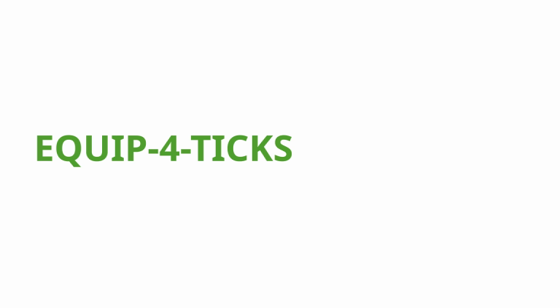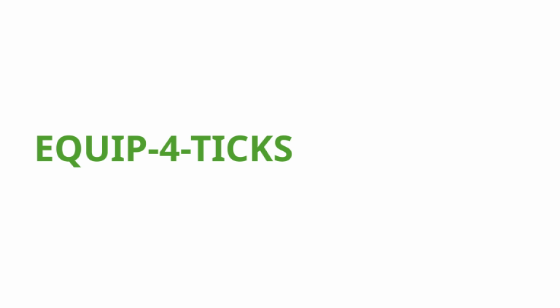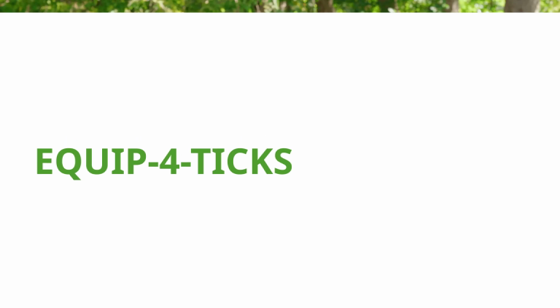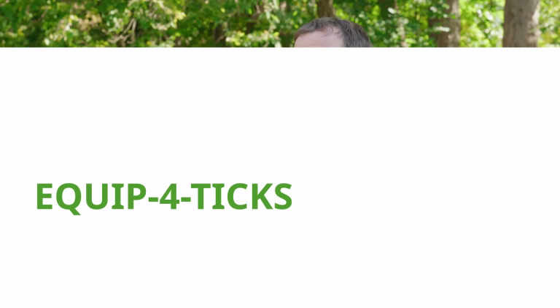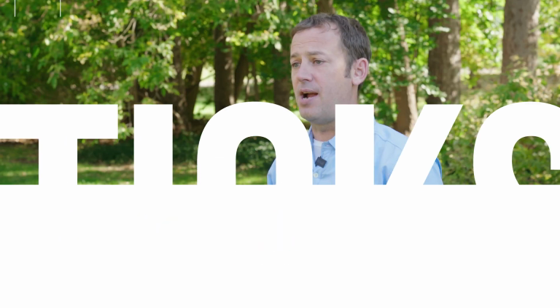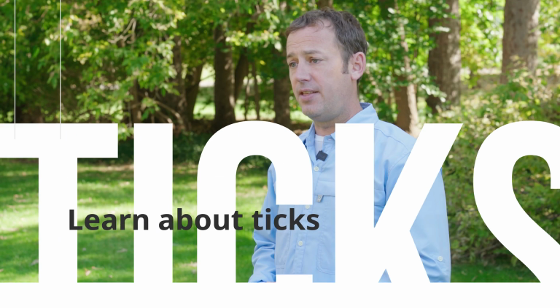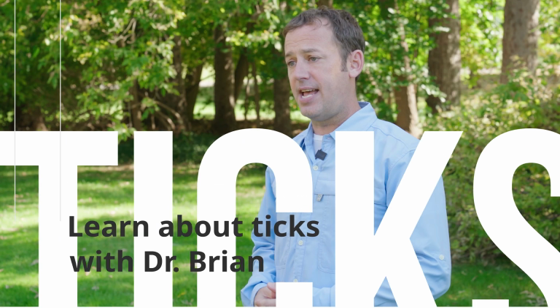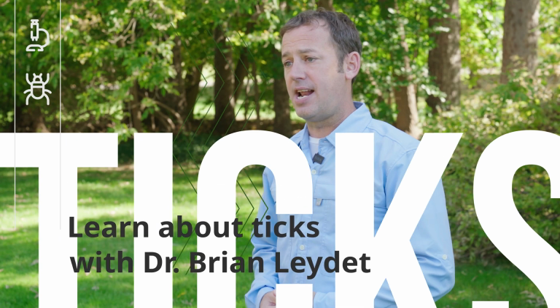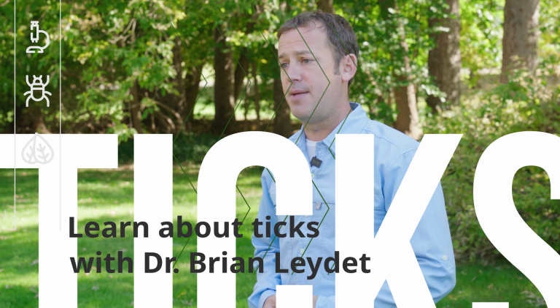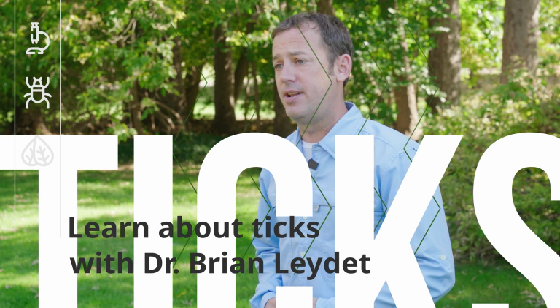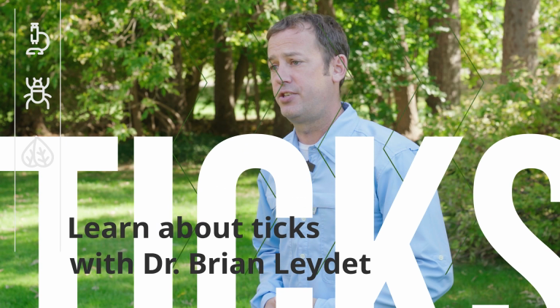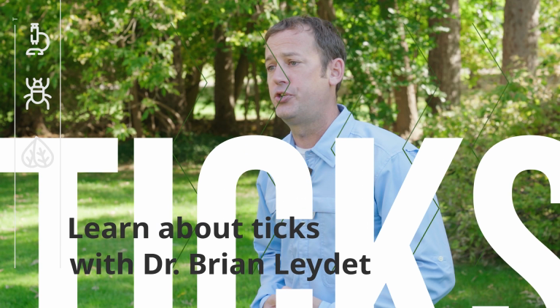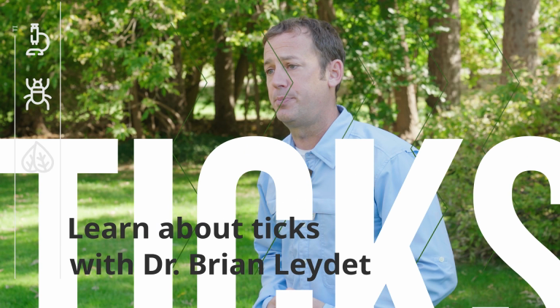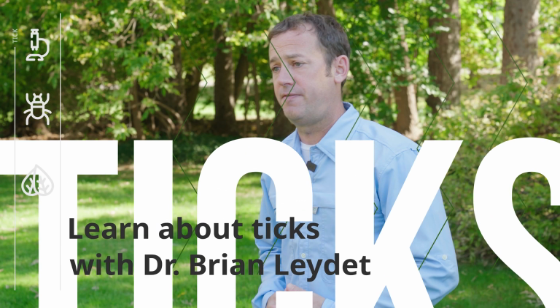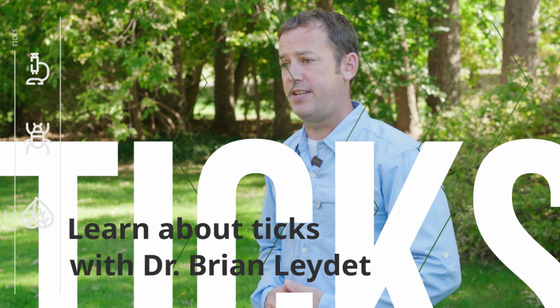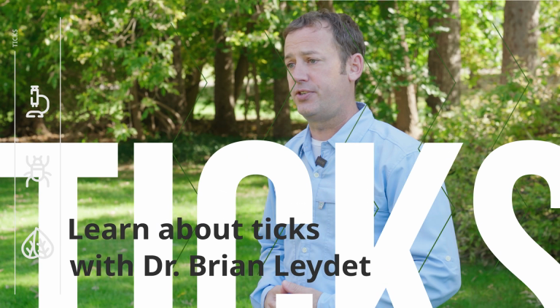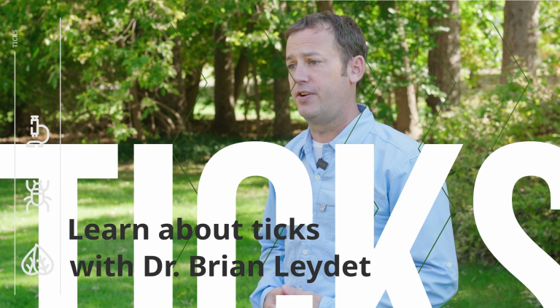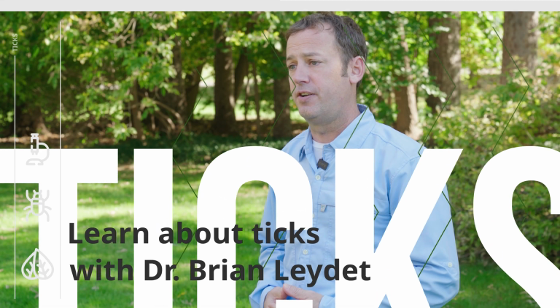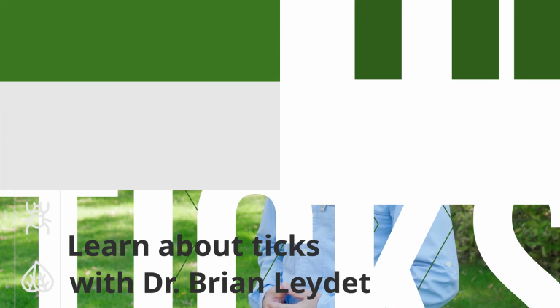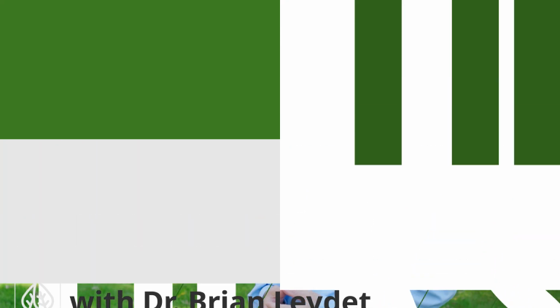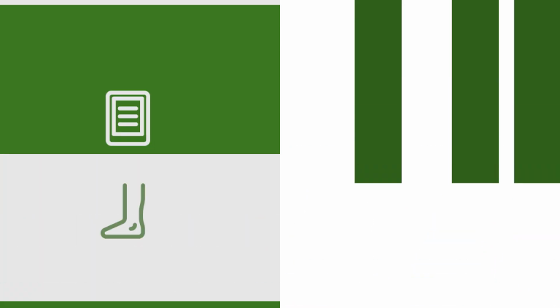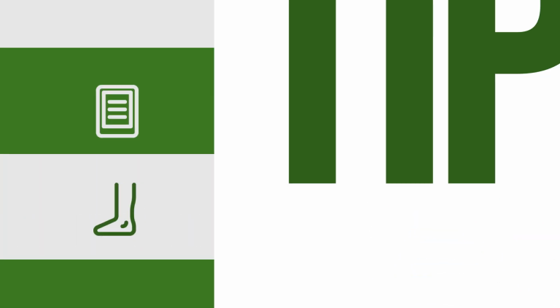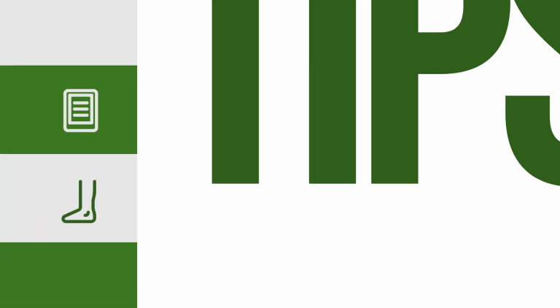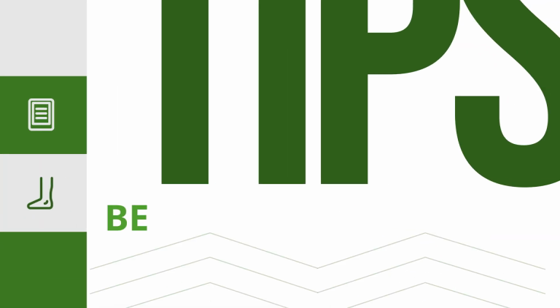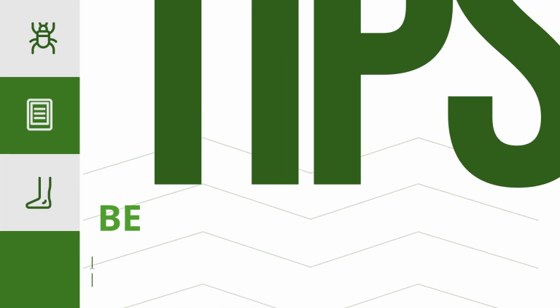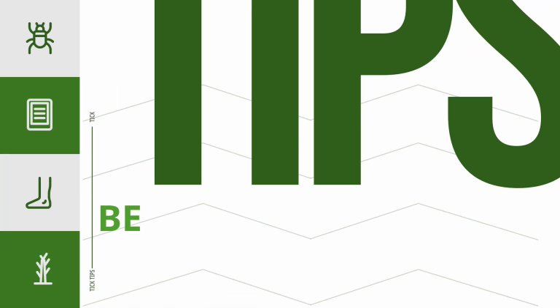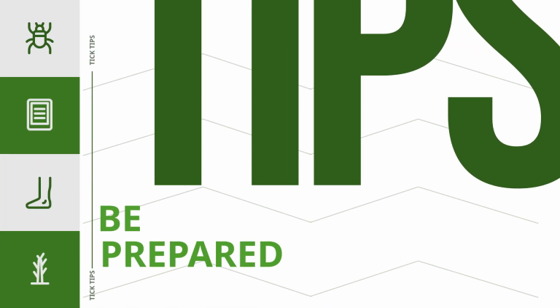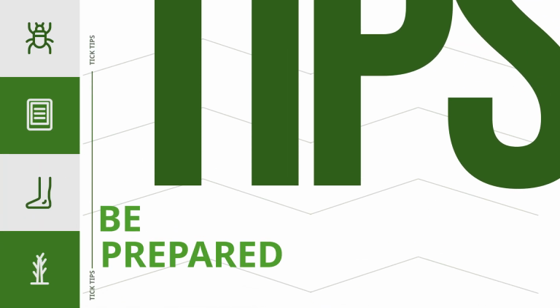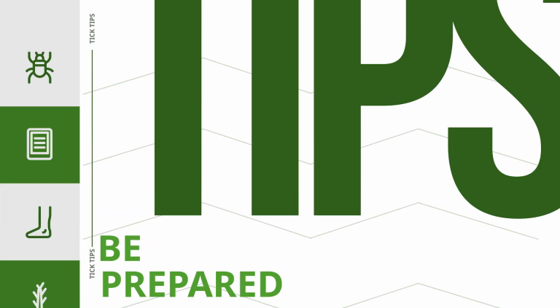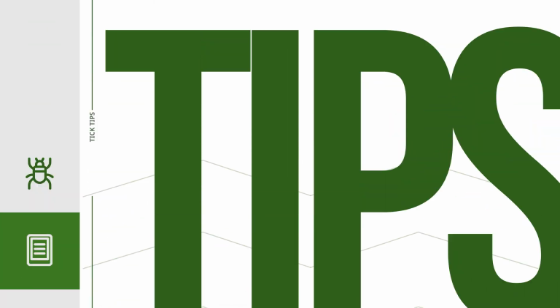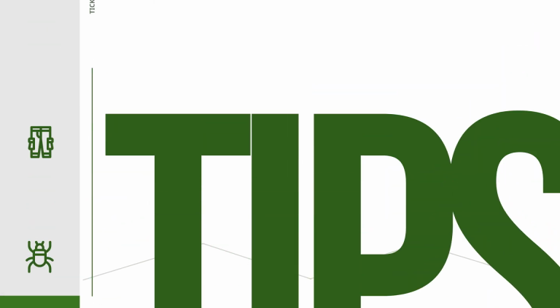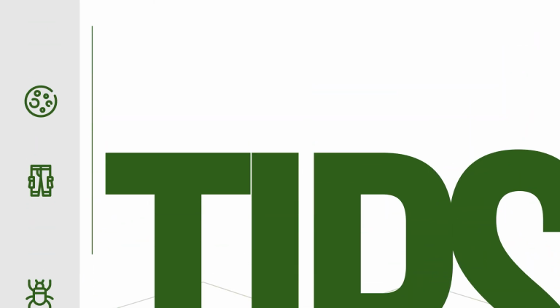Hi, I'm Dr. Brian Ledet. I'm an associate professor of disease ecology and epidemiology.